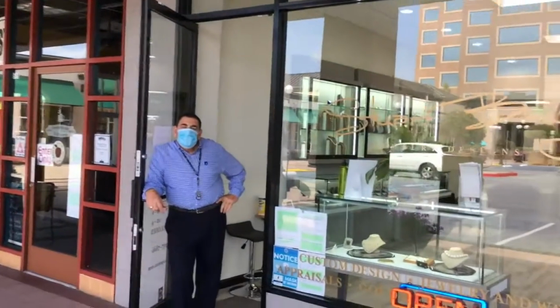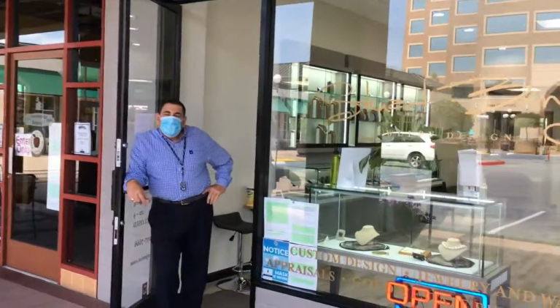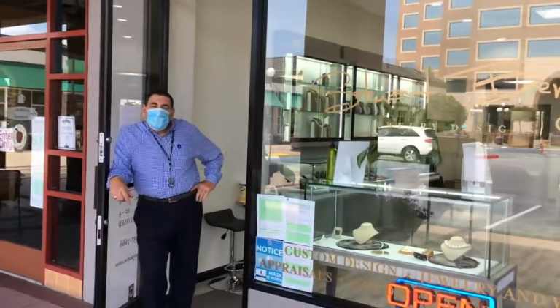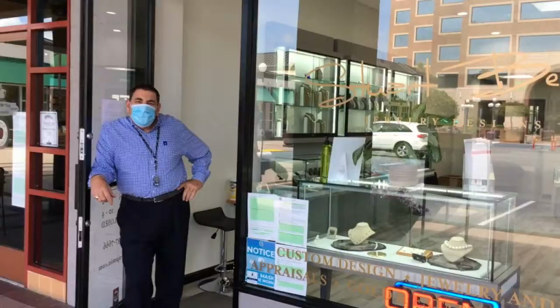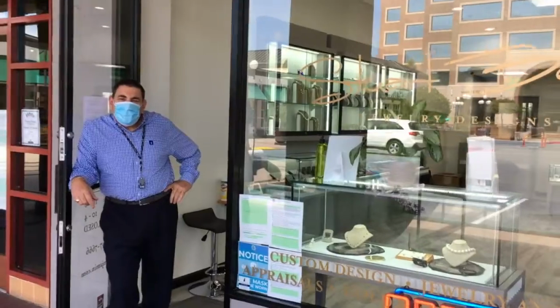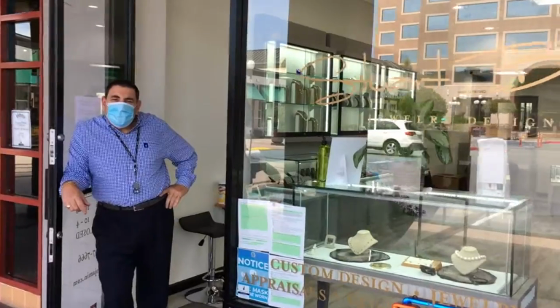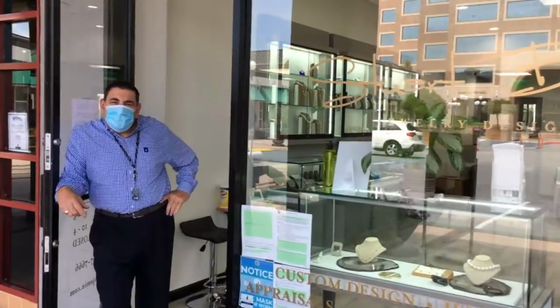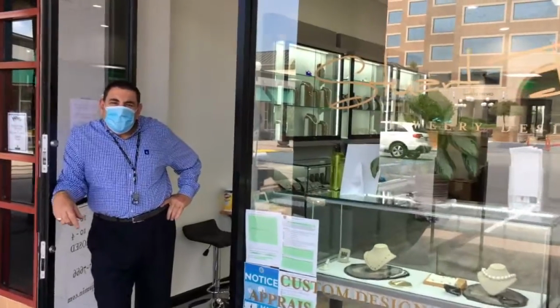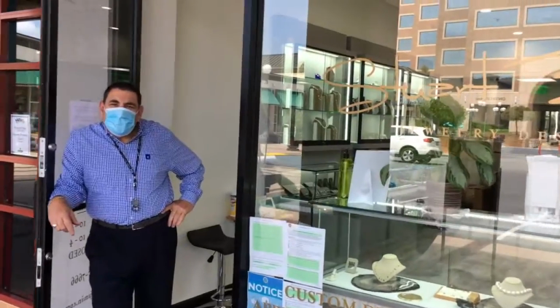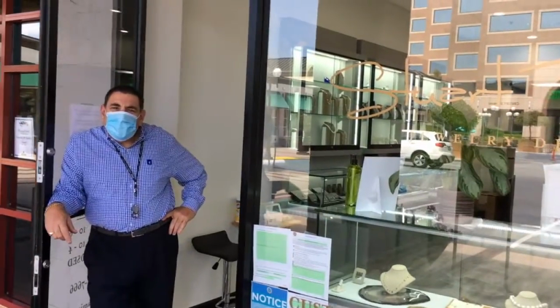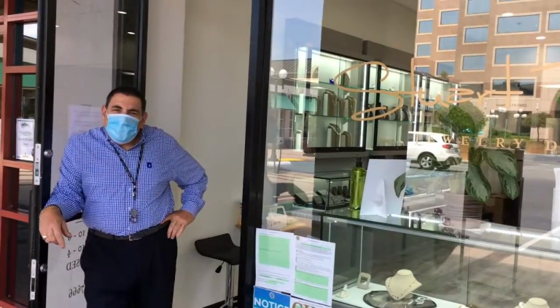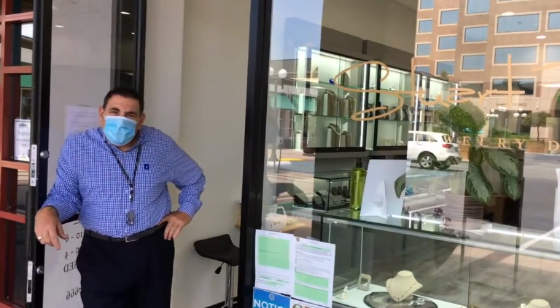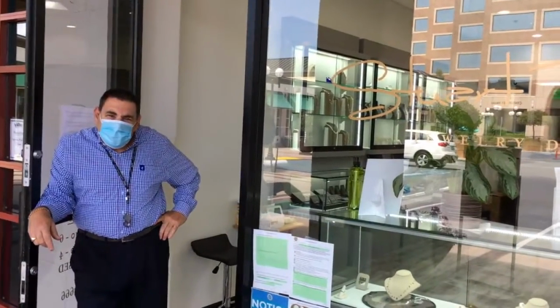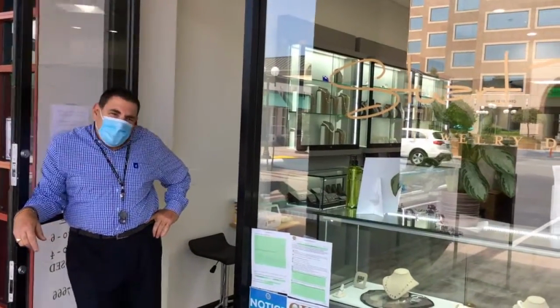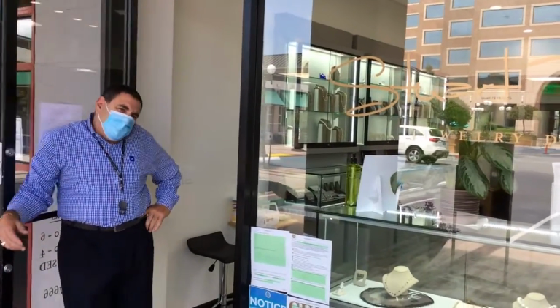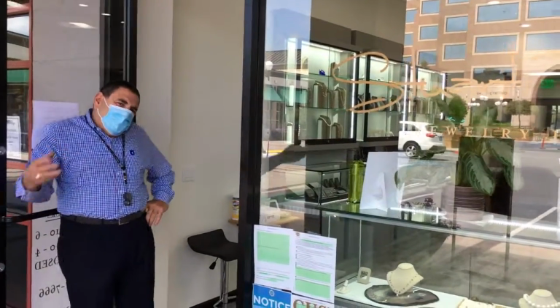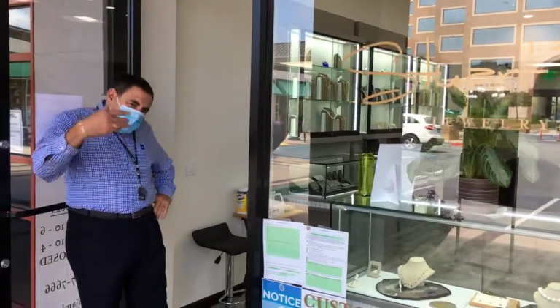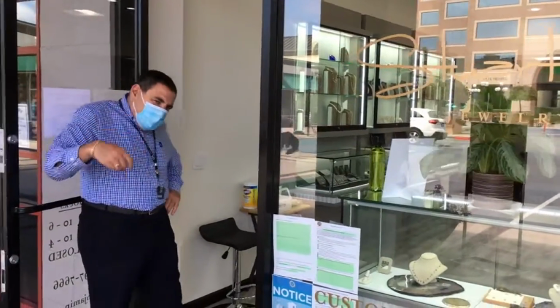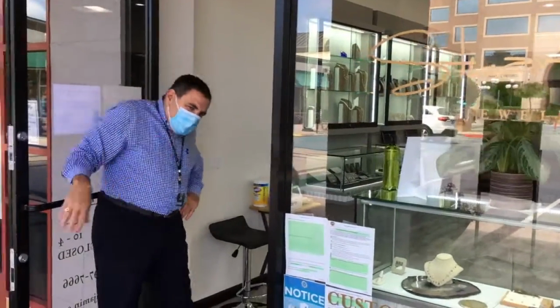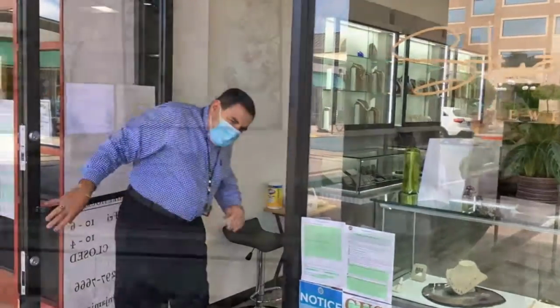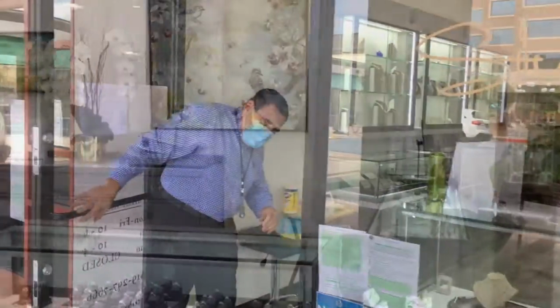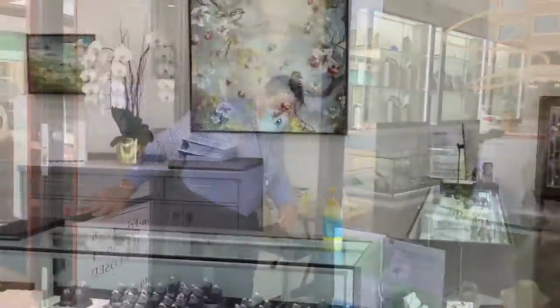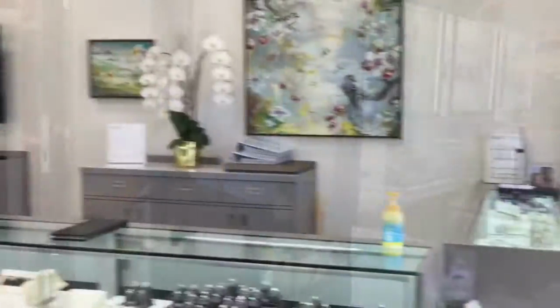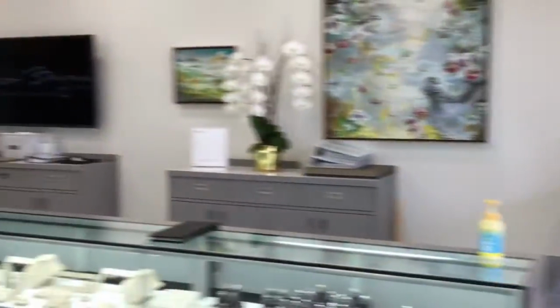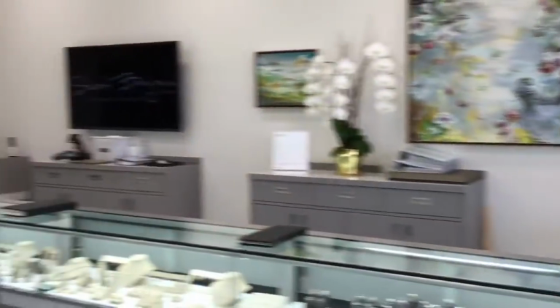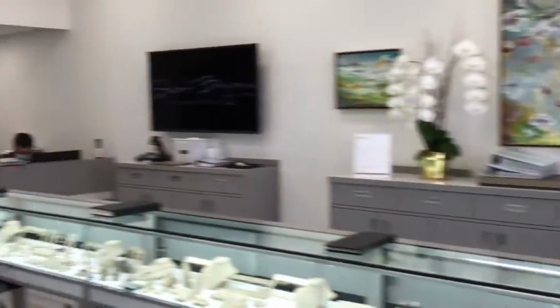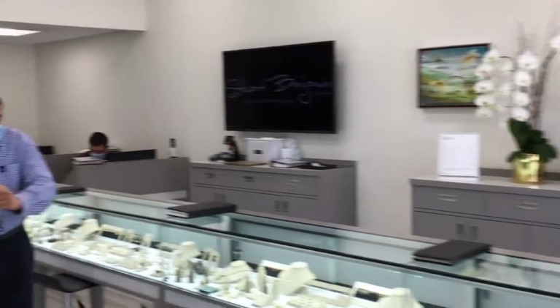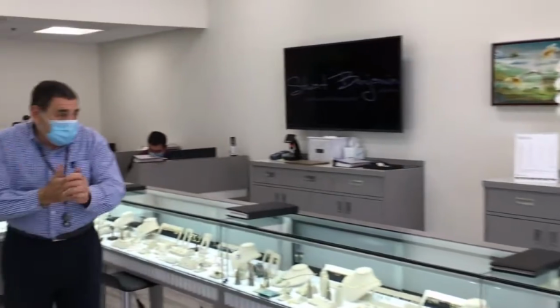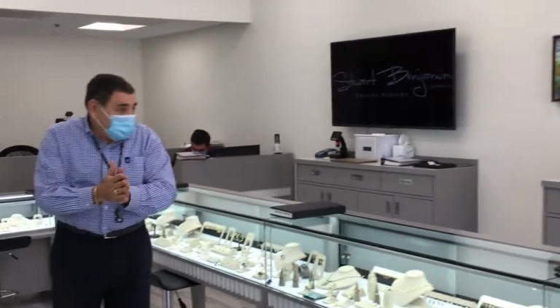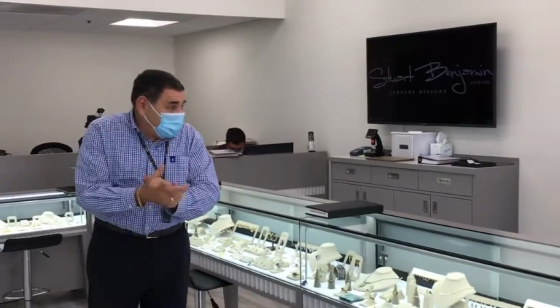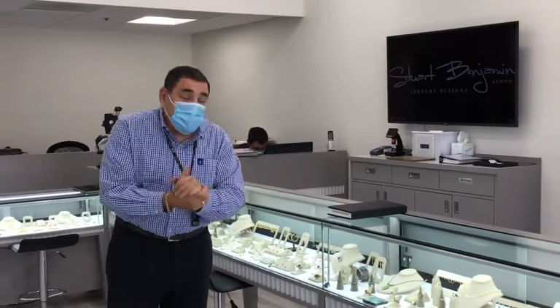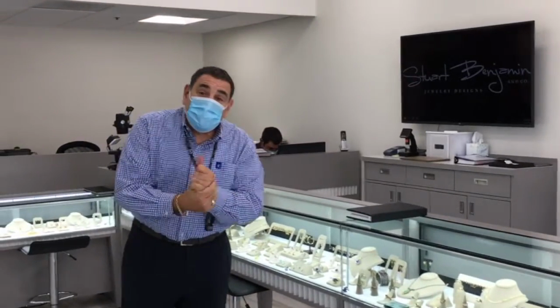Hi there, welcome to Stuart Benjamin and Company Jewelry Designs. Come on in. I want to show you a little bit about the store and give you a tour.